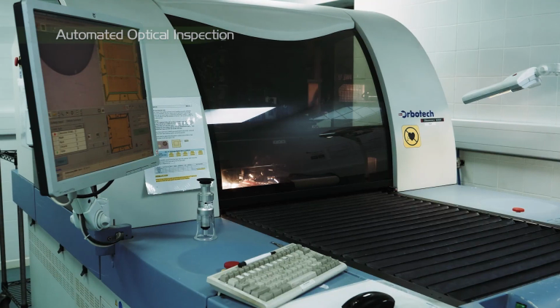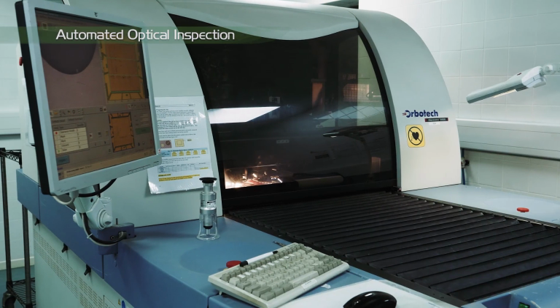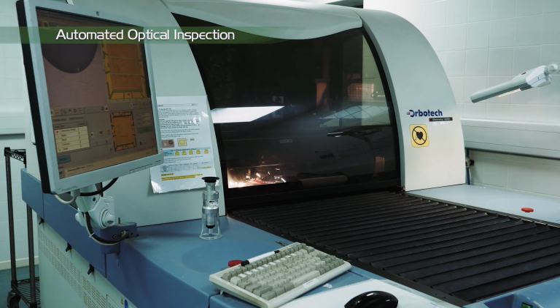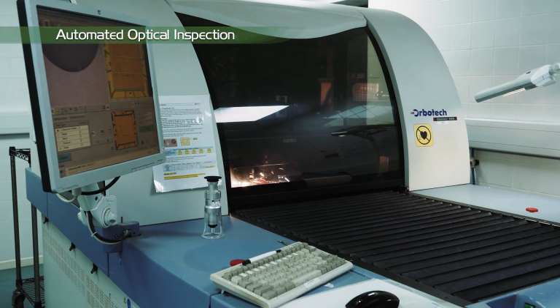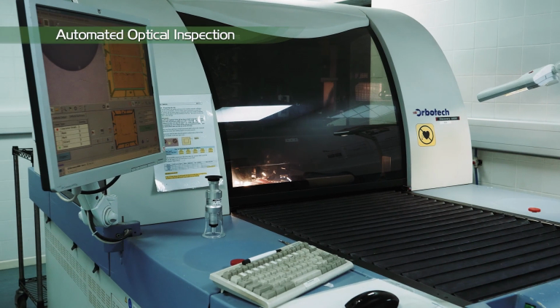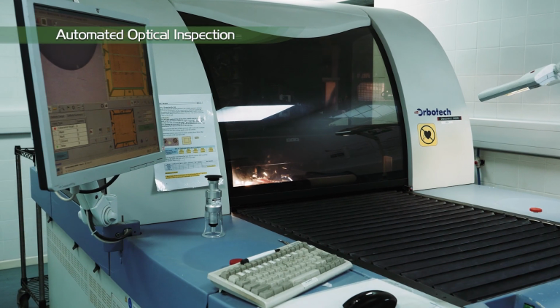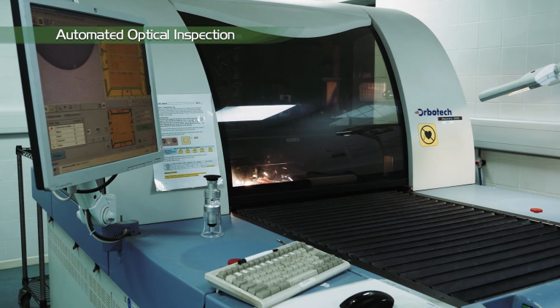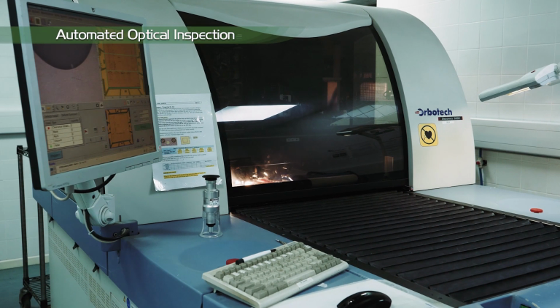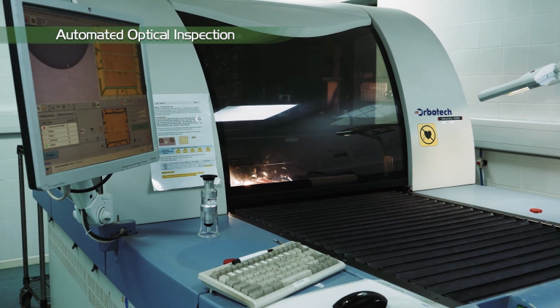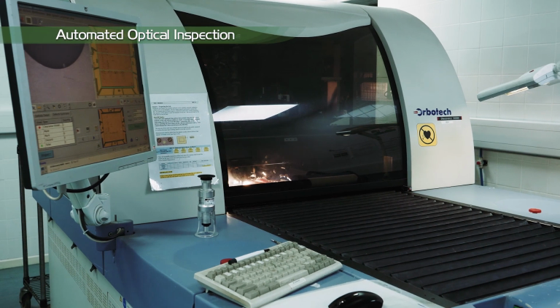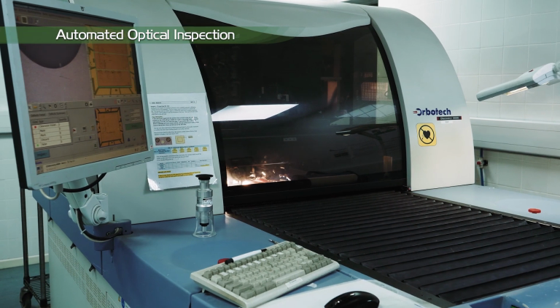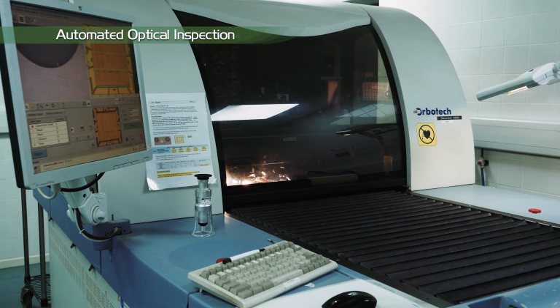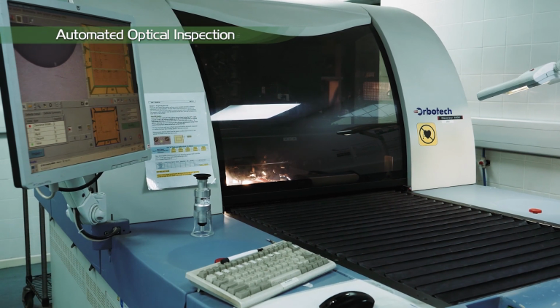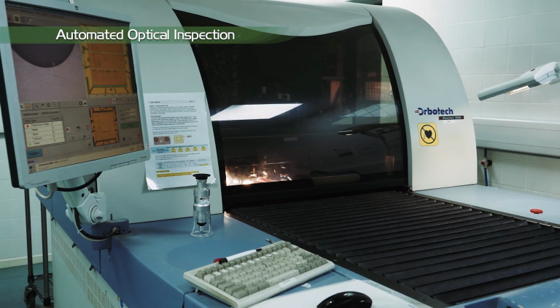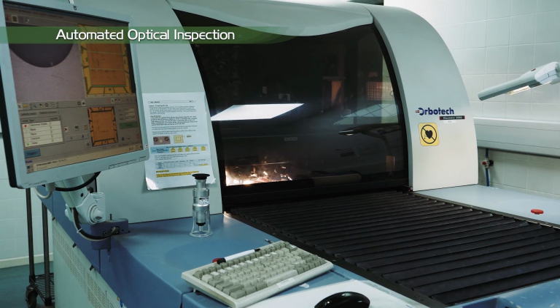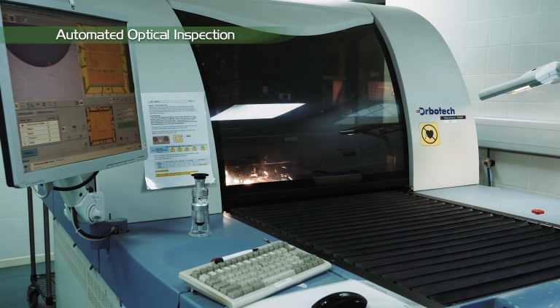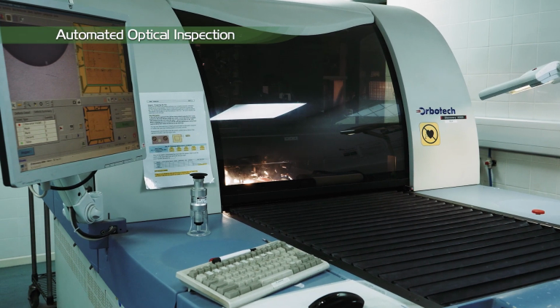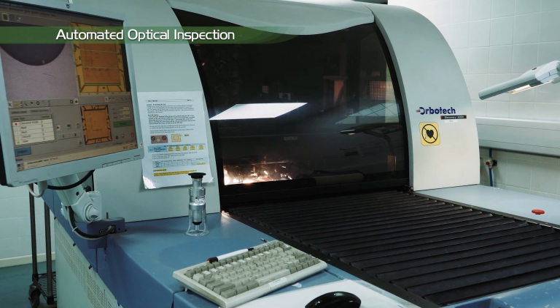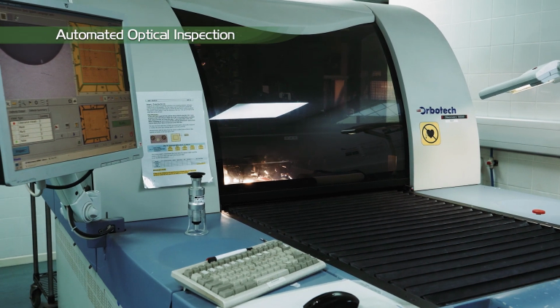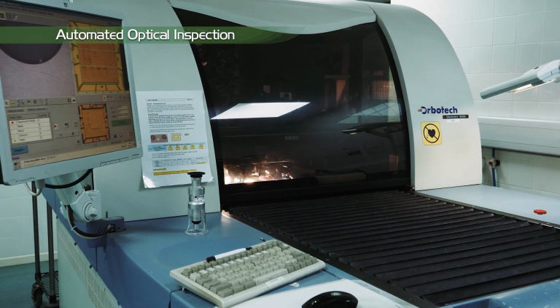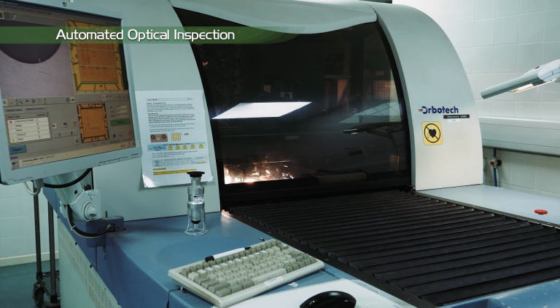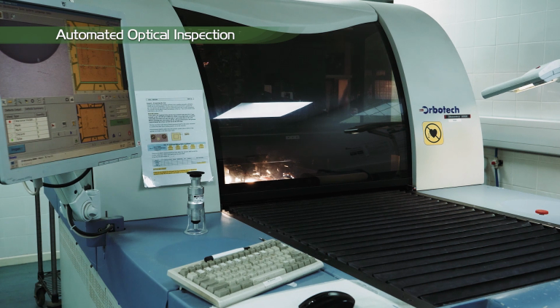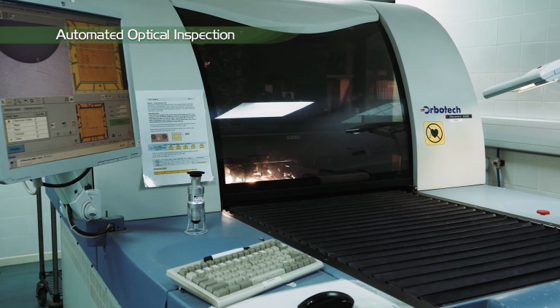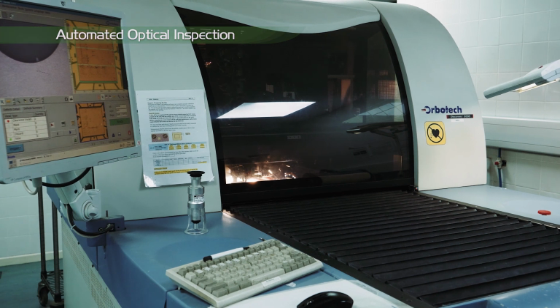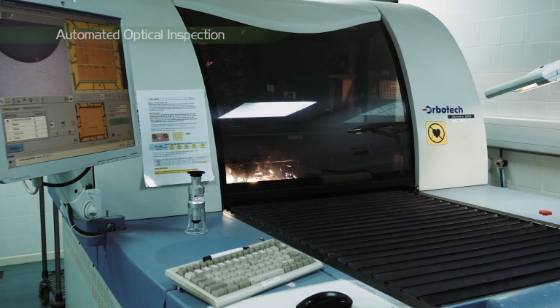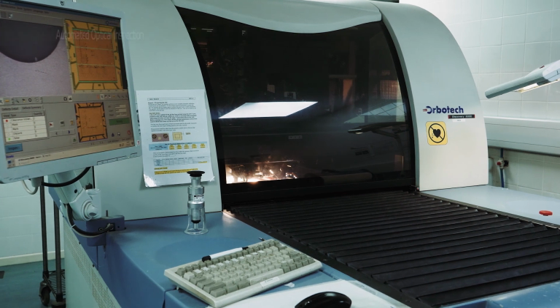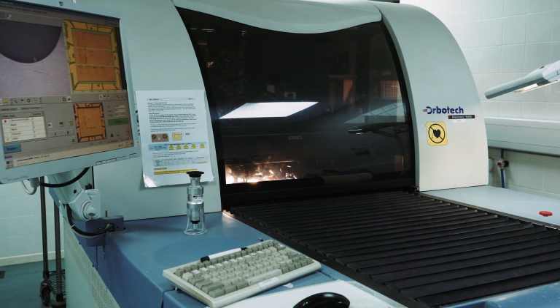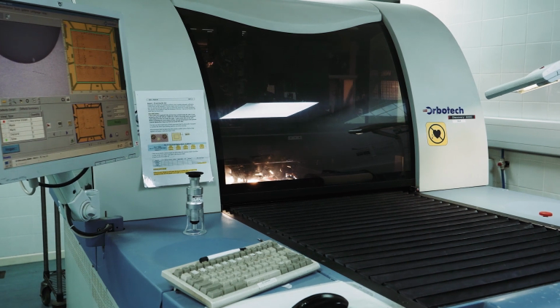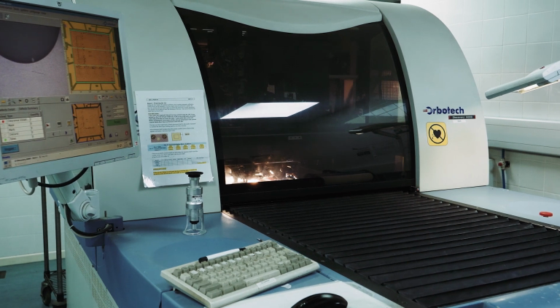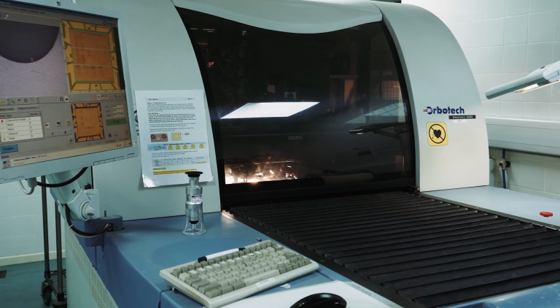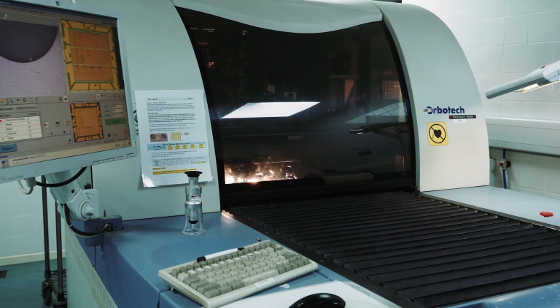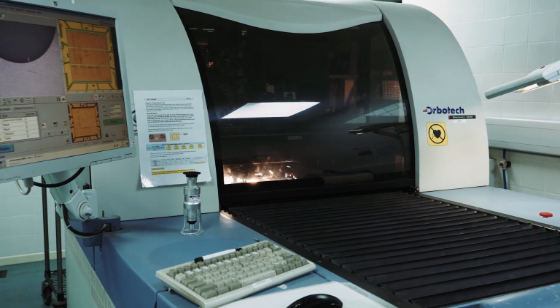Now the outer layers are complete, we repeat the optical inspection process. Again, any faulty panels are discarded.